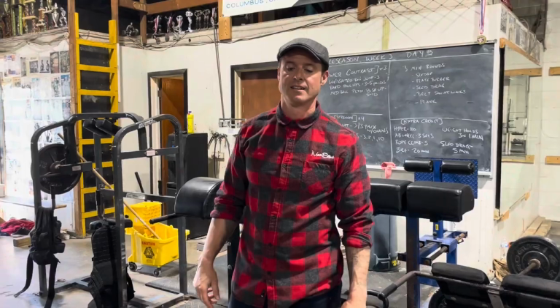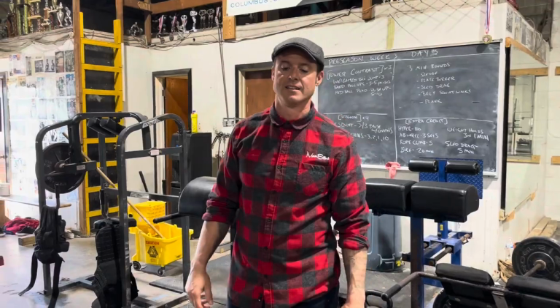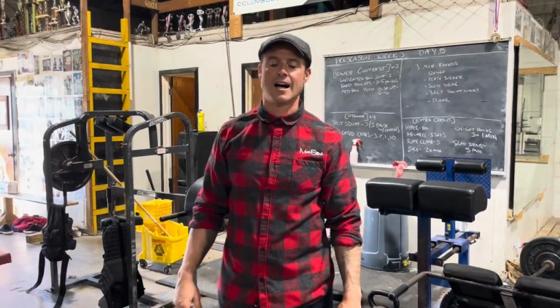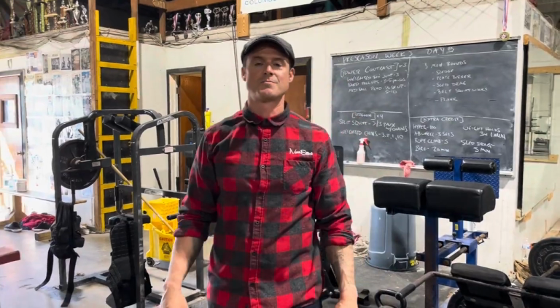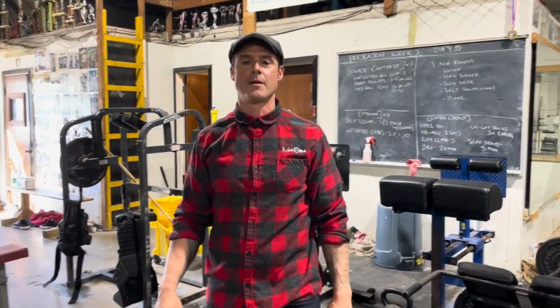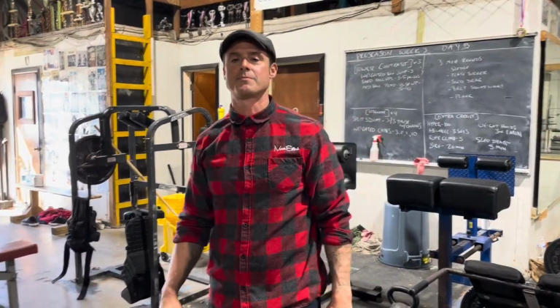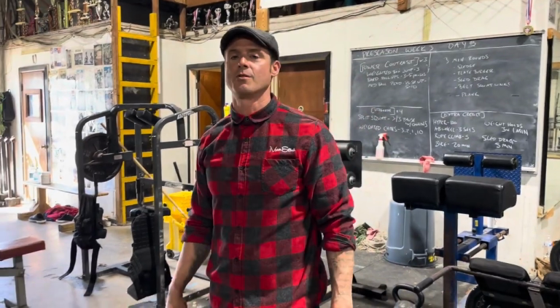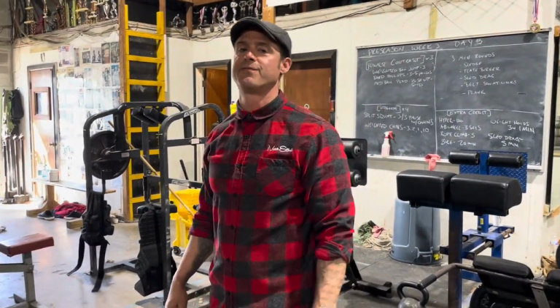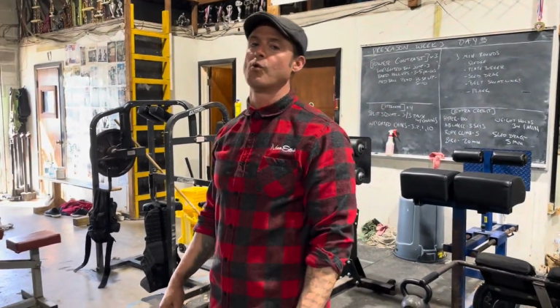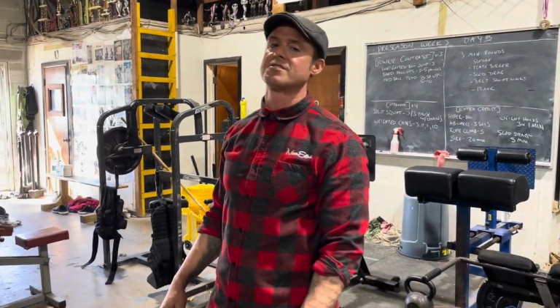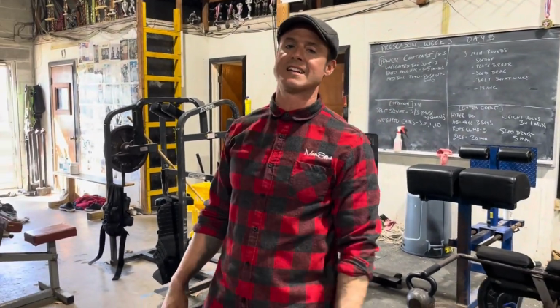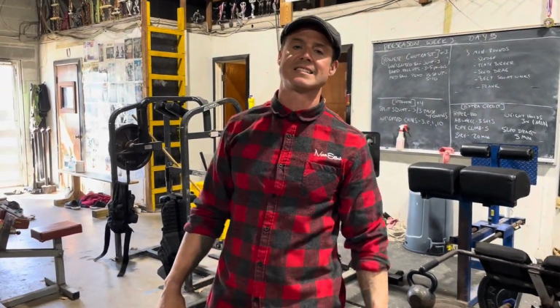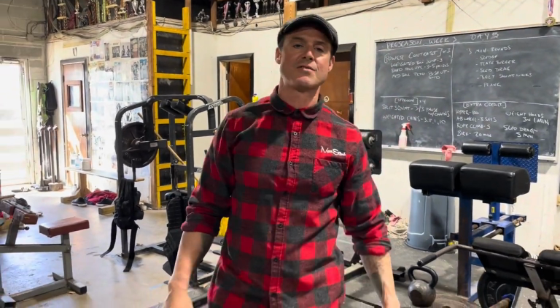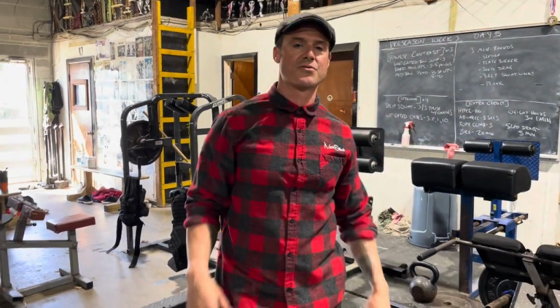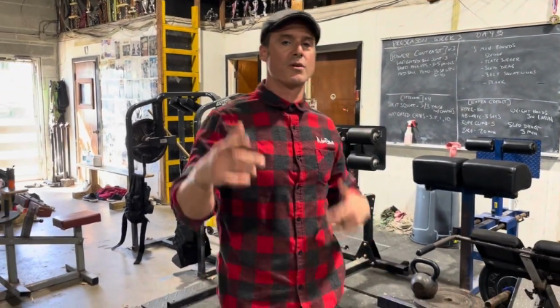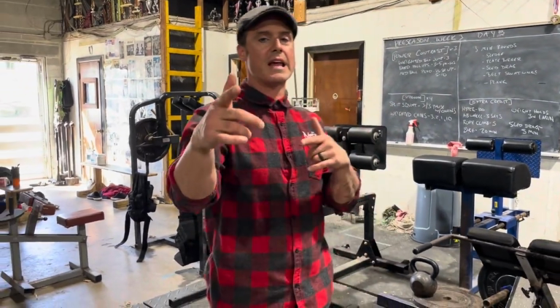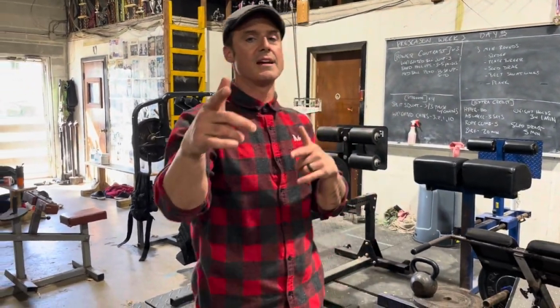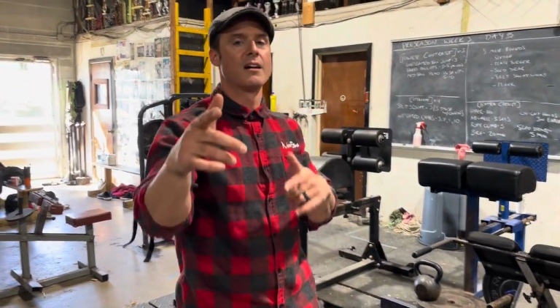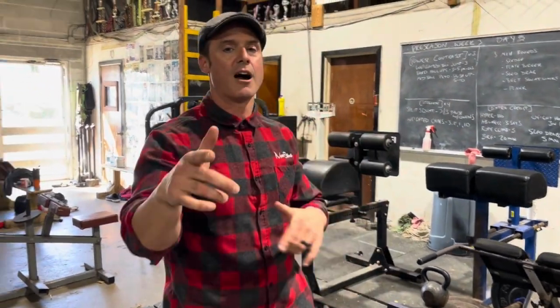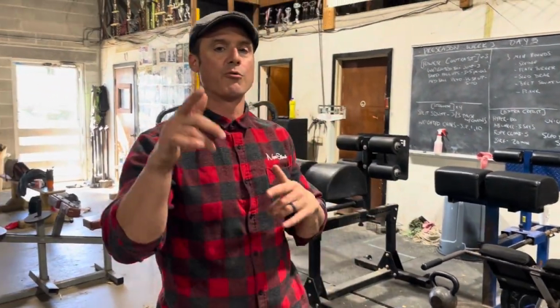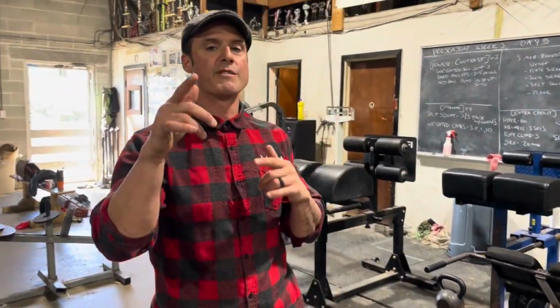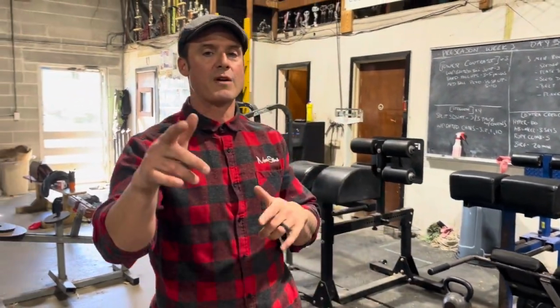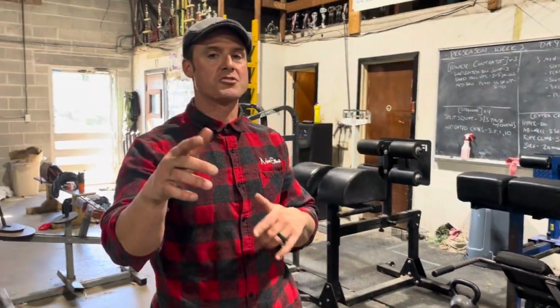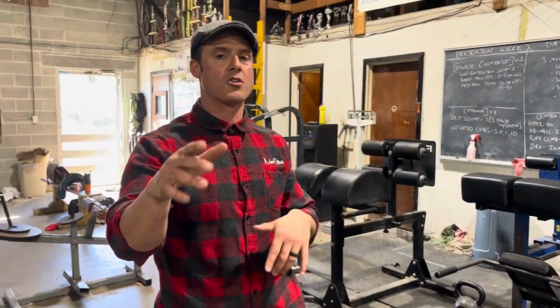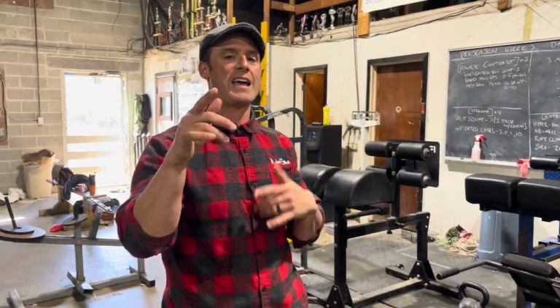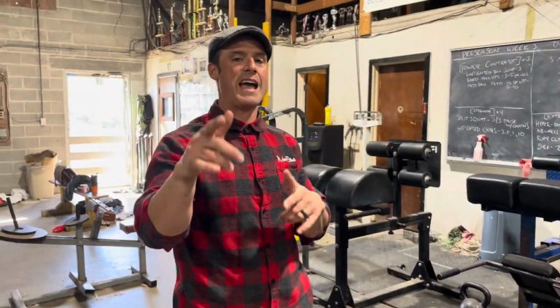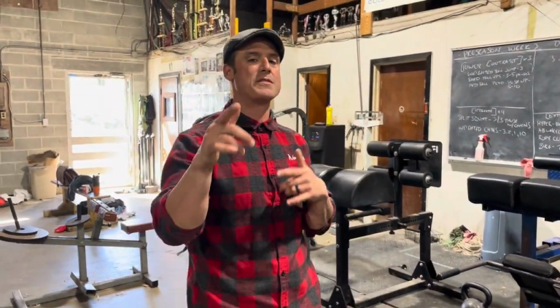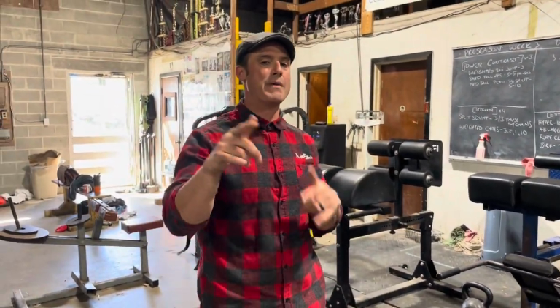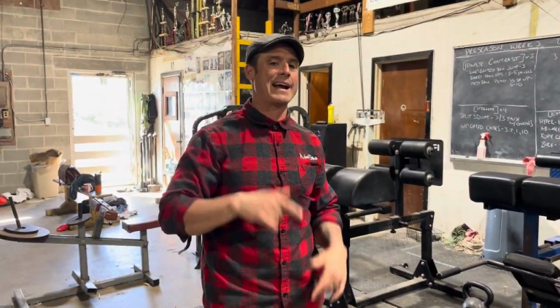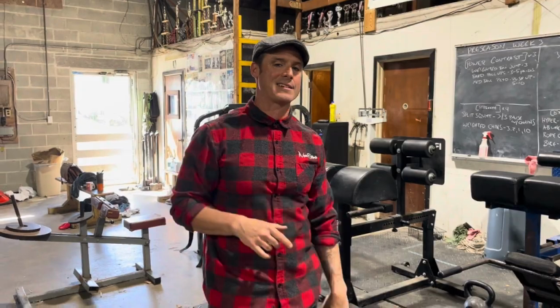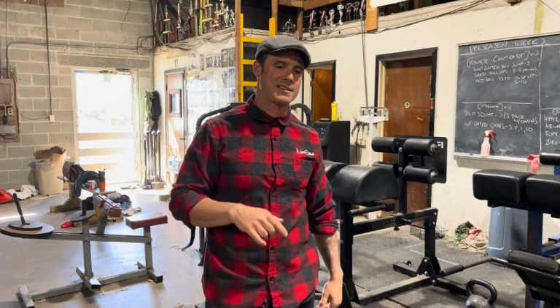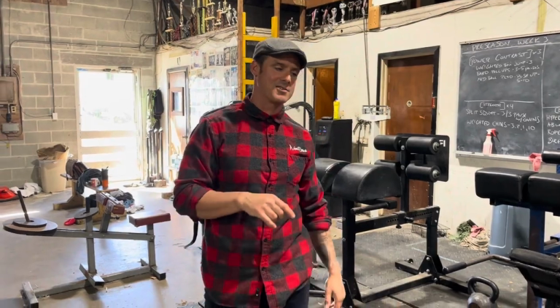Knowledge Bomb episode 463, a refresher on heavy back extensions.